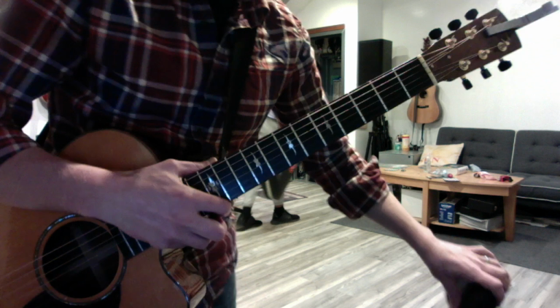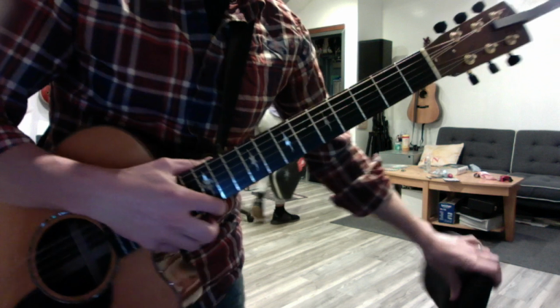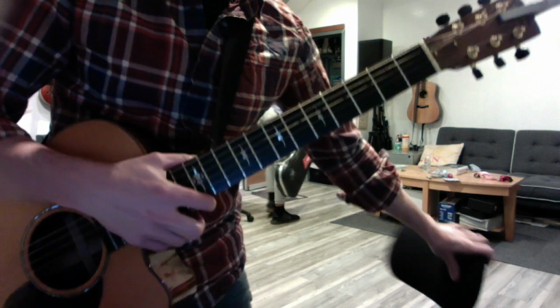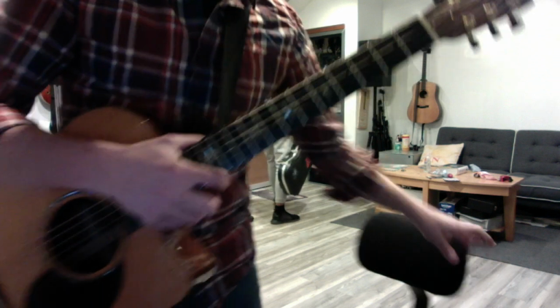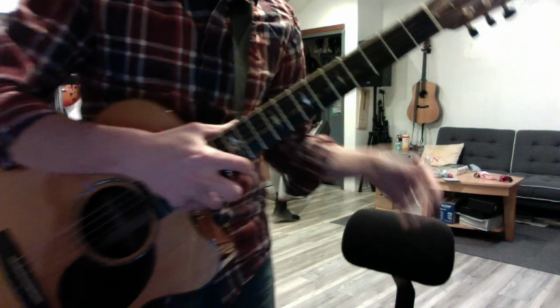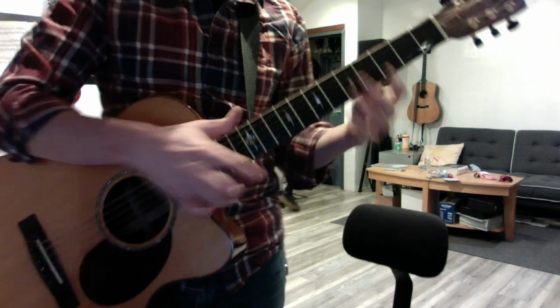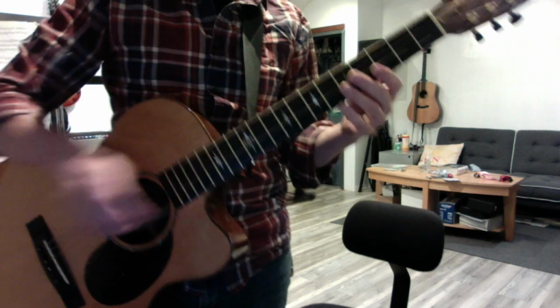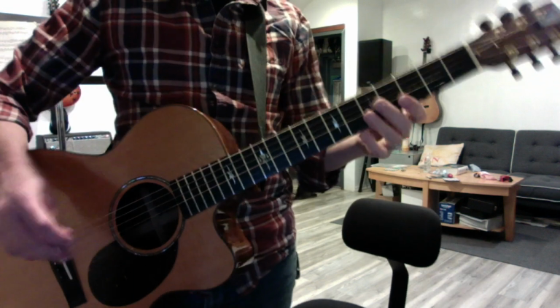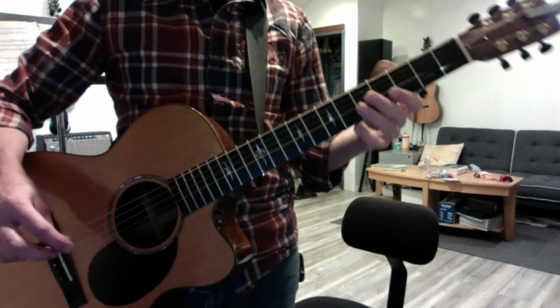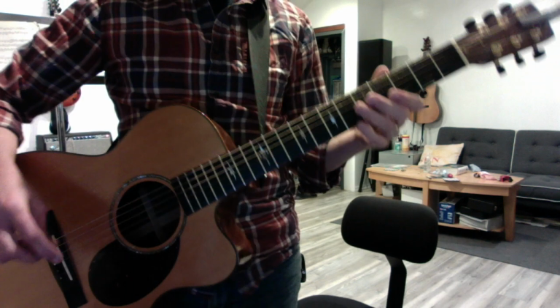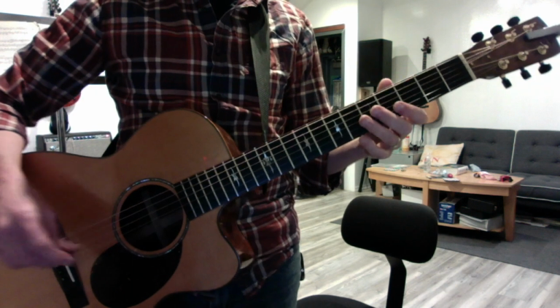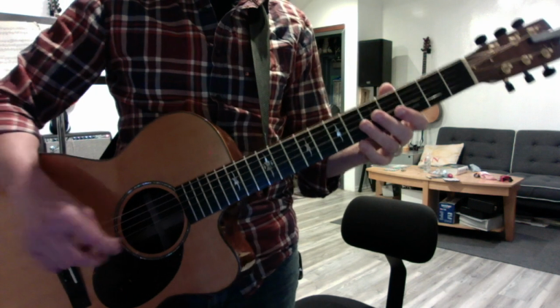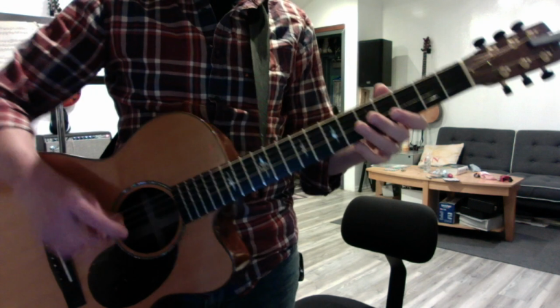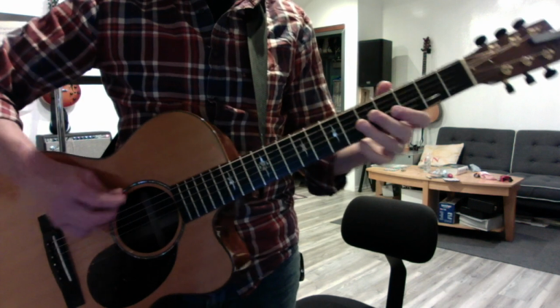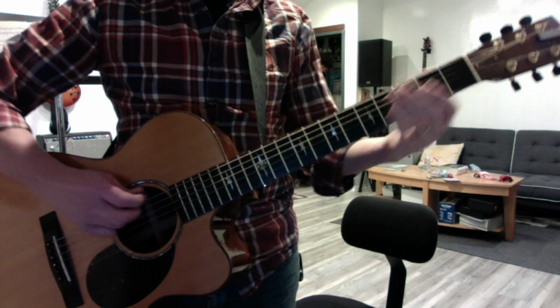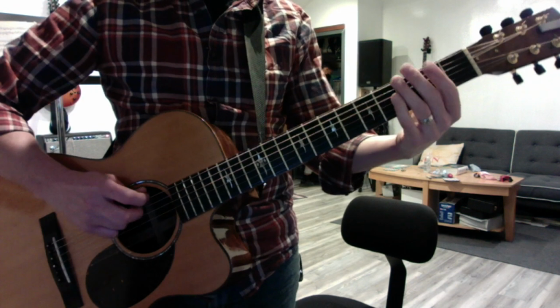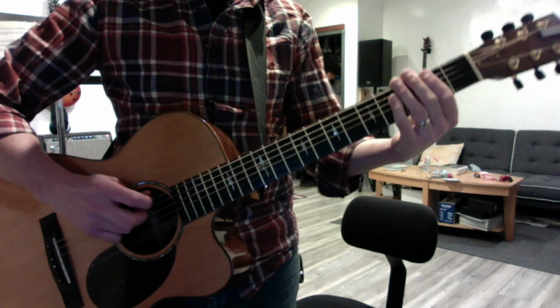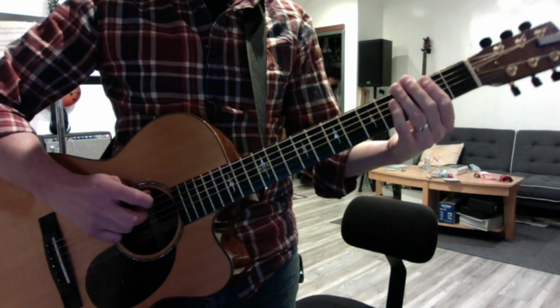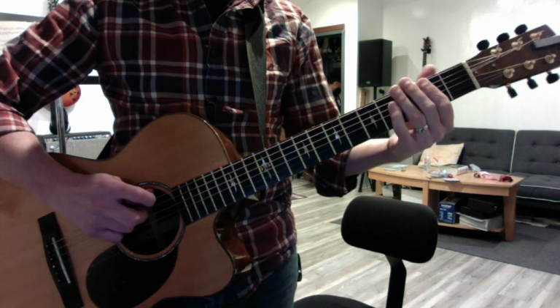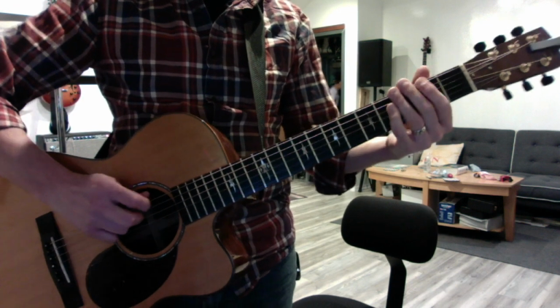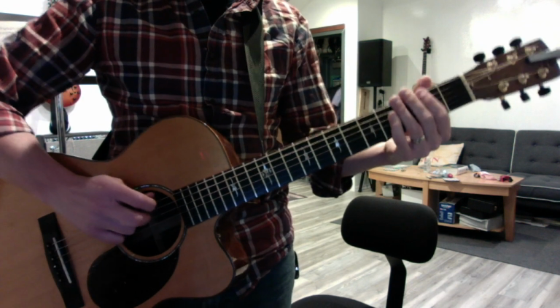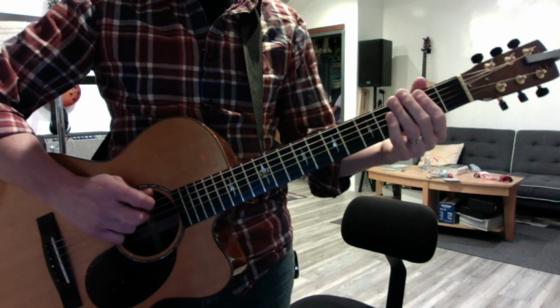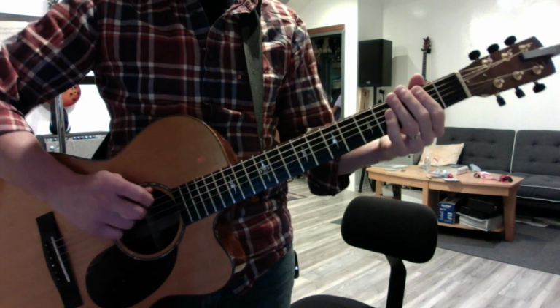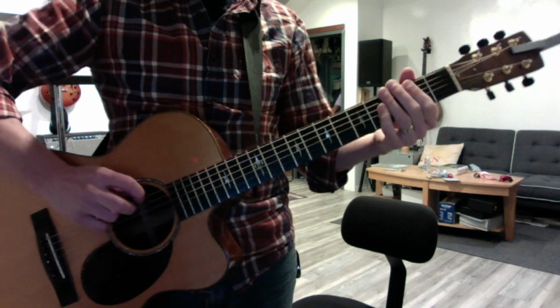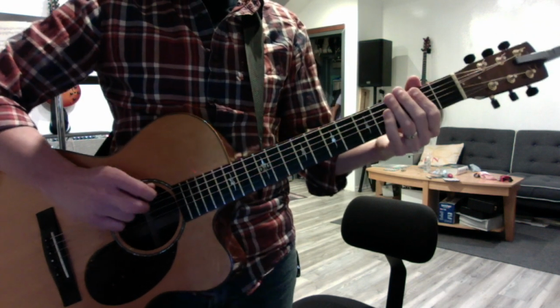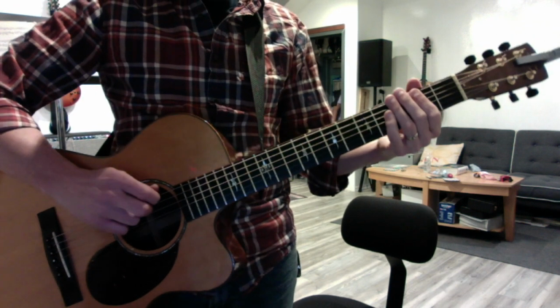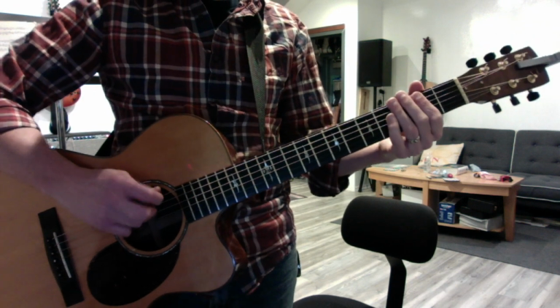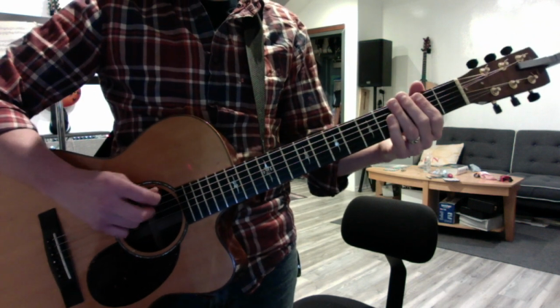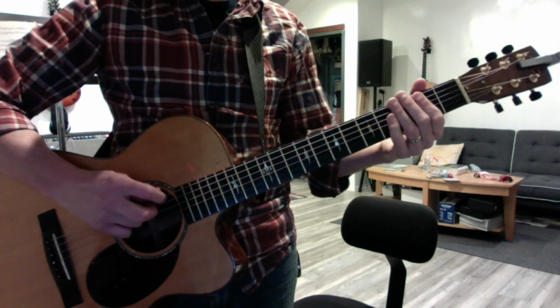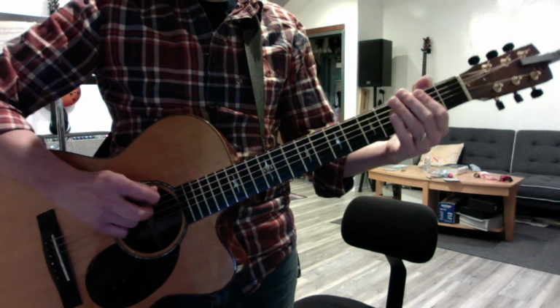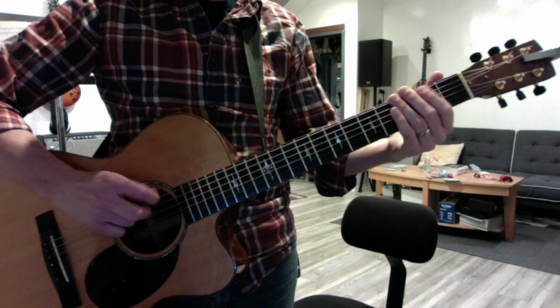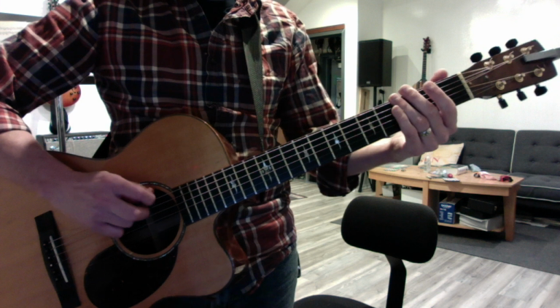Okay, Naz, here are the new riffs from 'Are You Mine.' We've got three new things to try. Here's the first one.